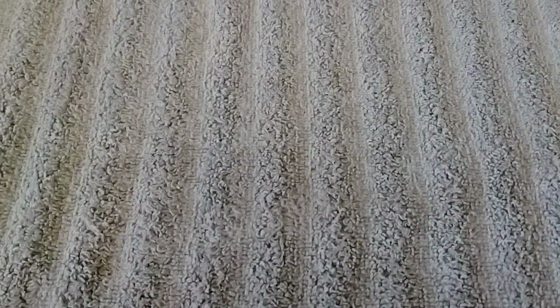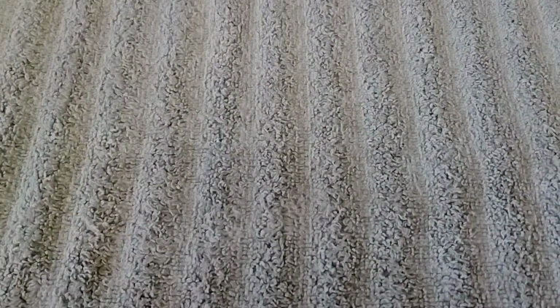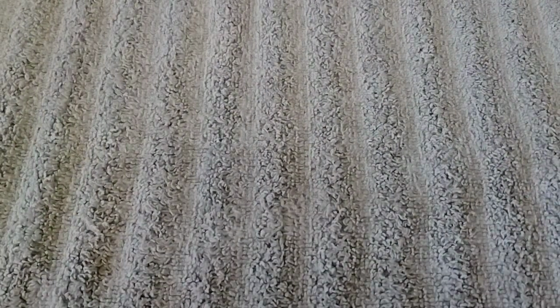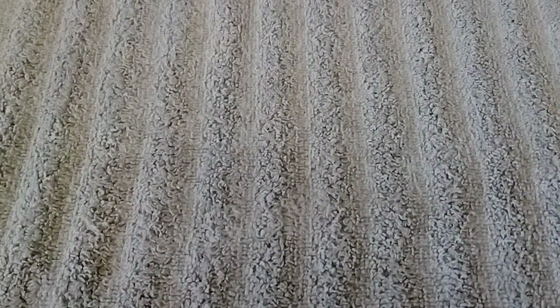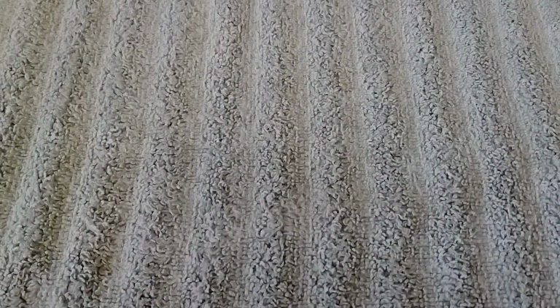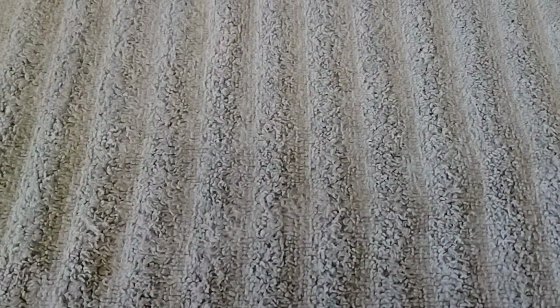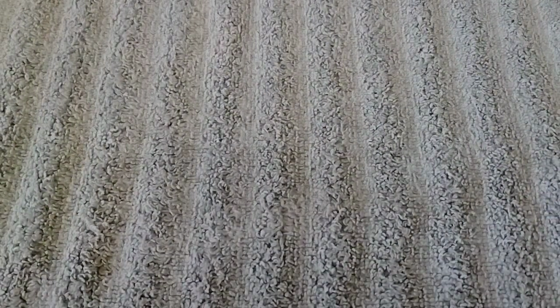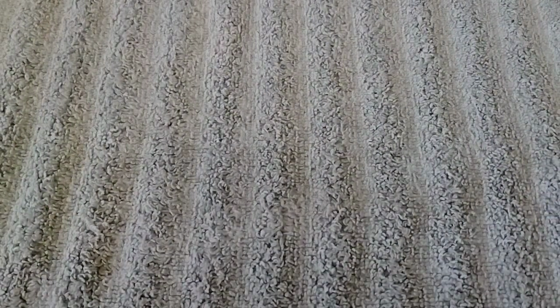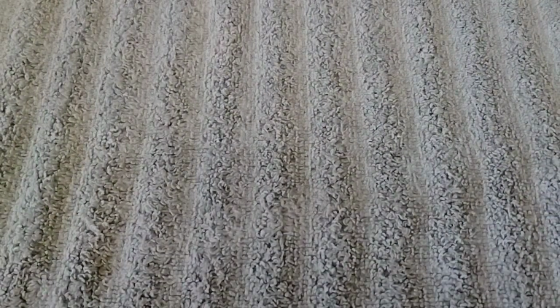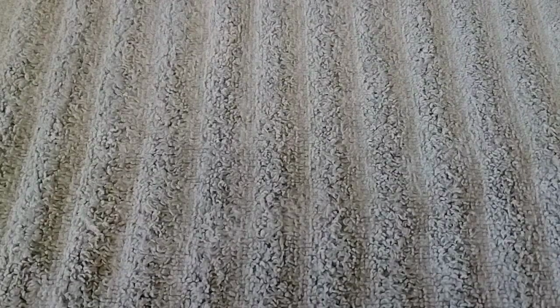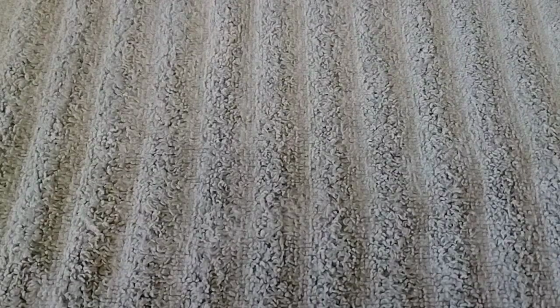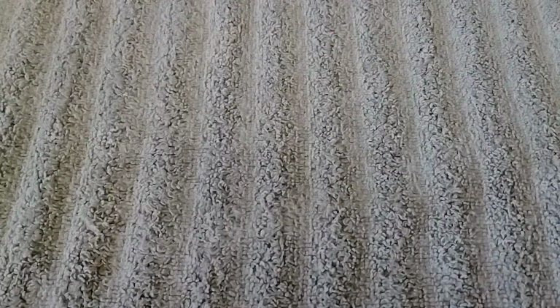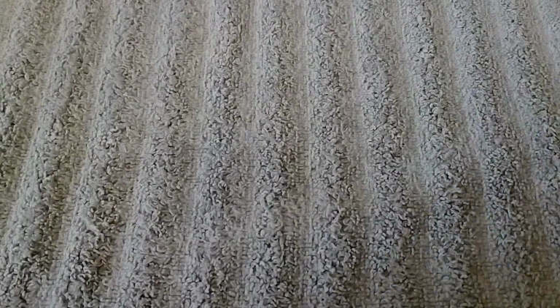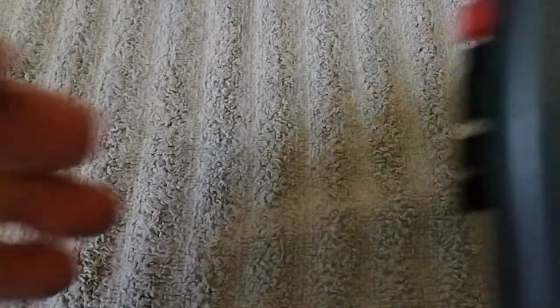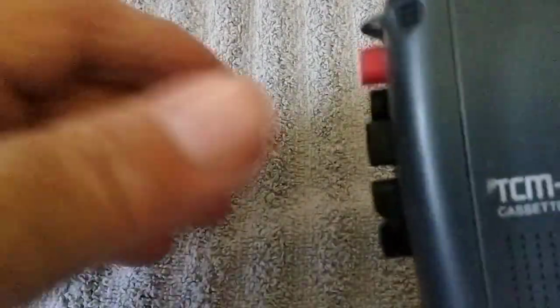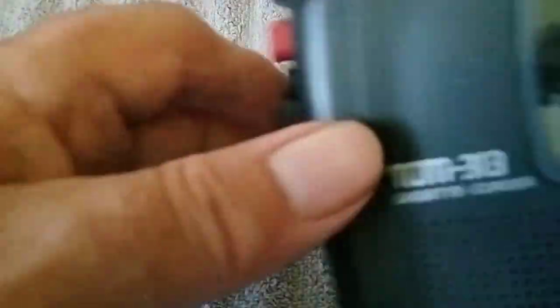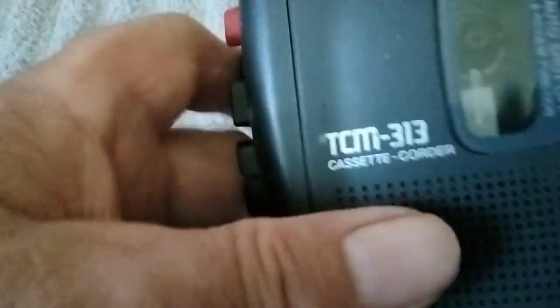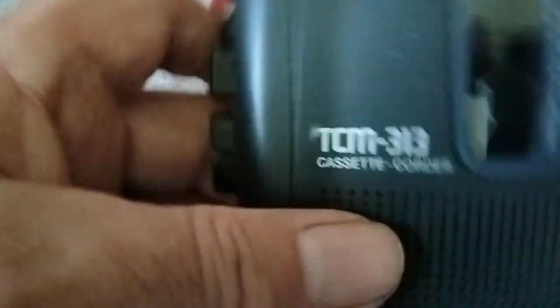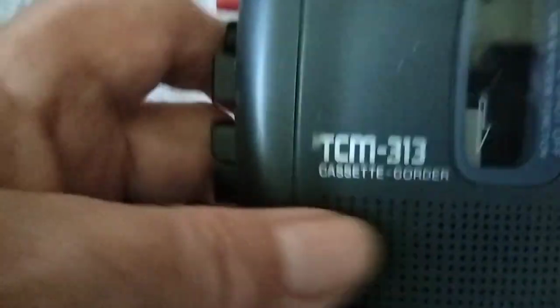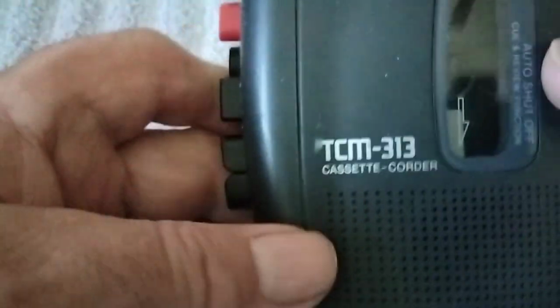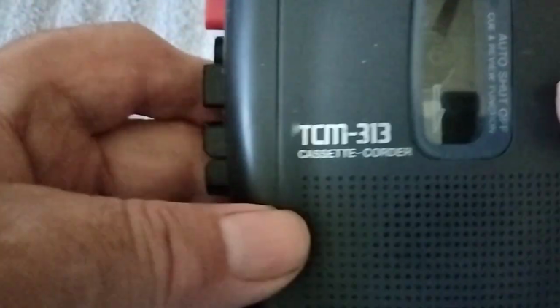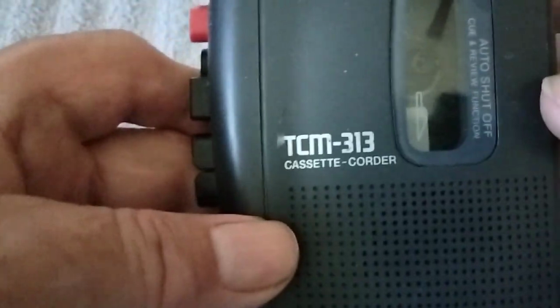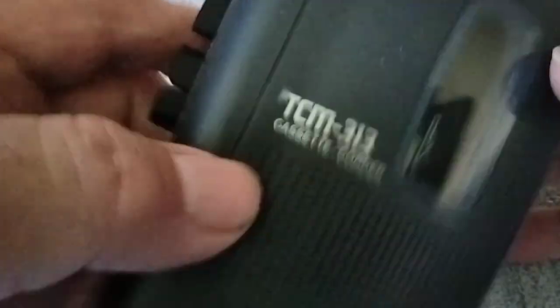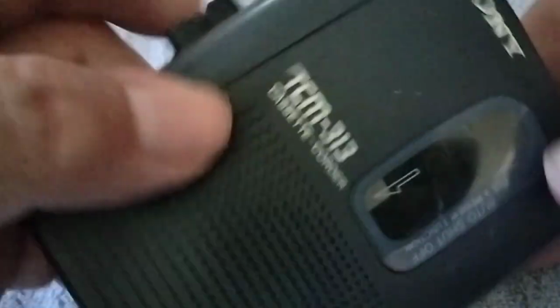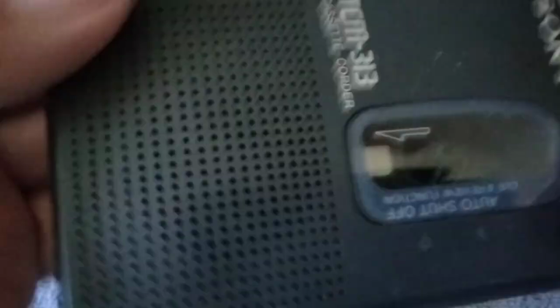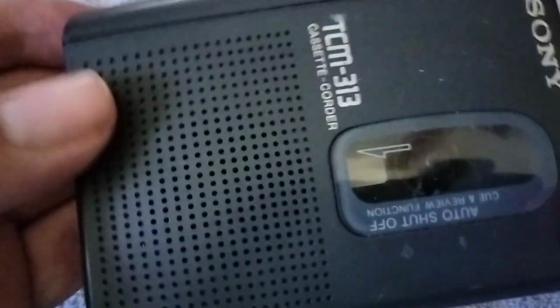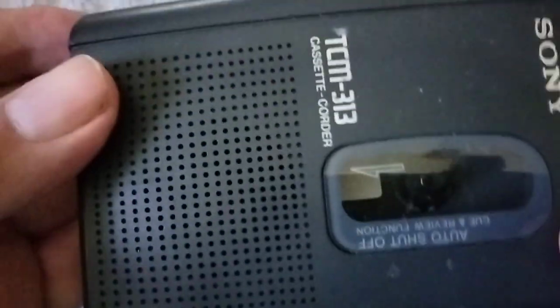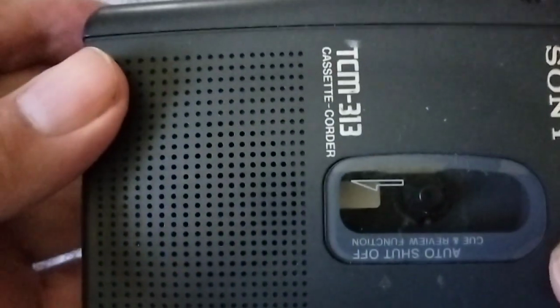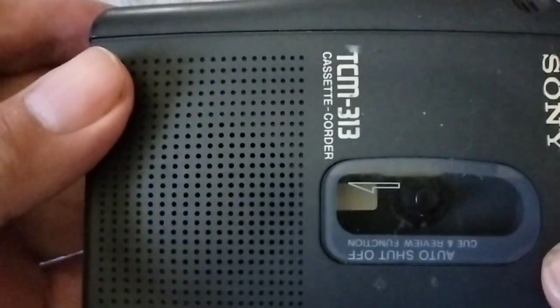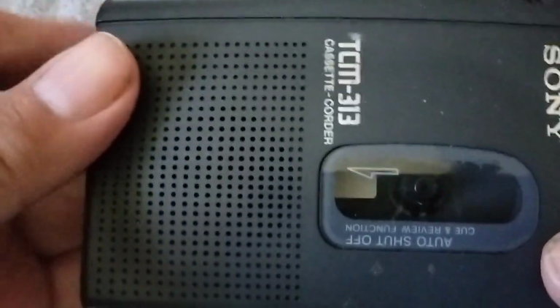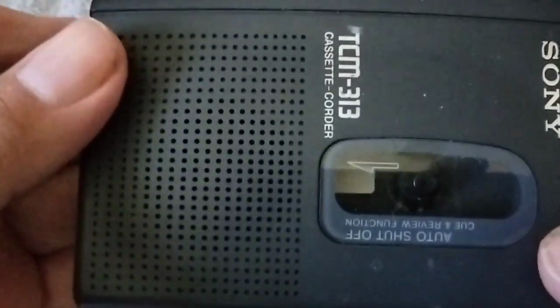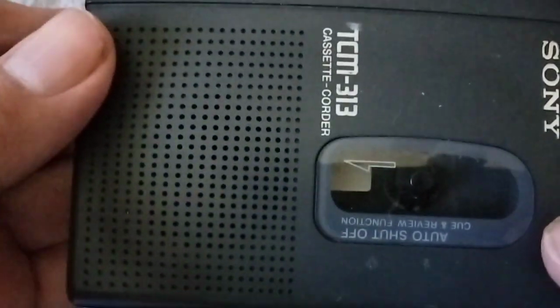We have another Sony. This is just a cassette recorder.